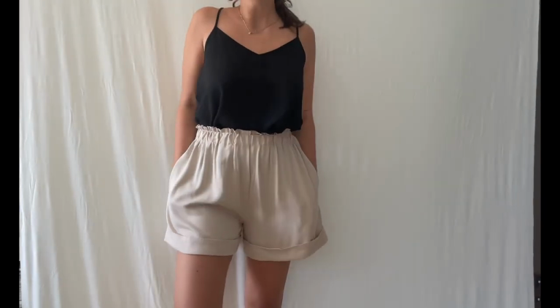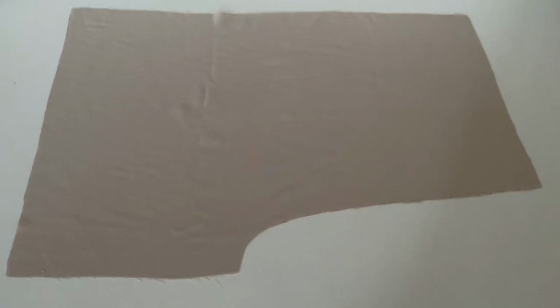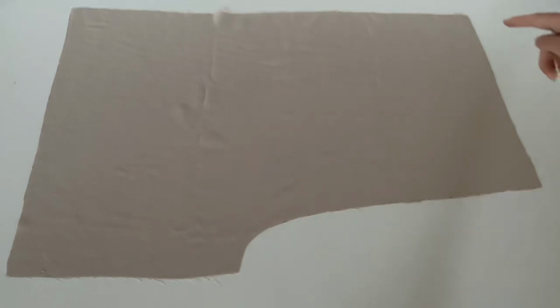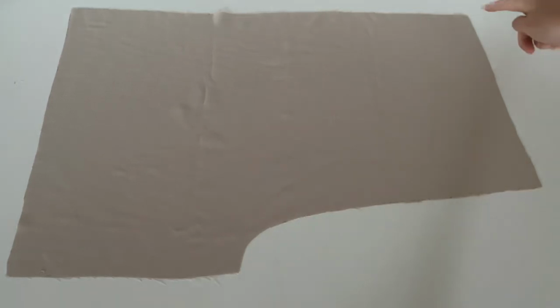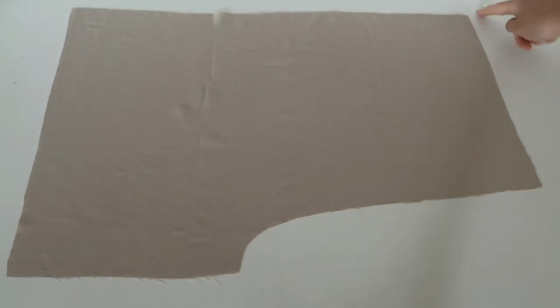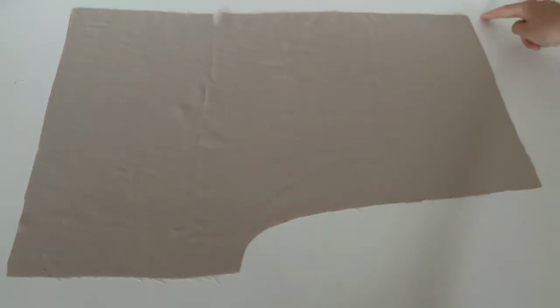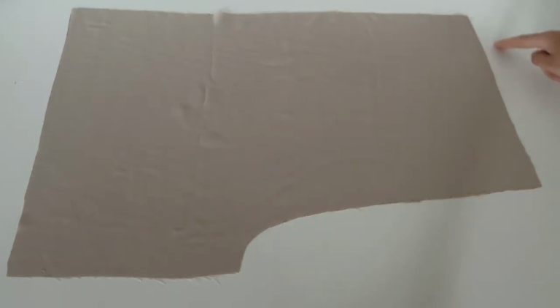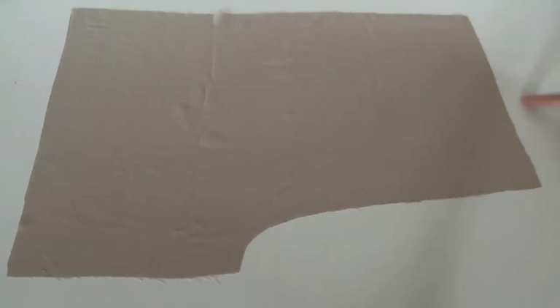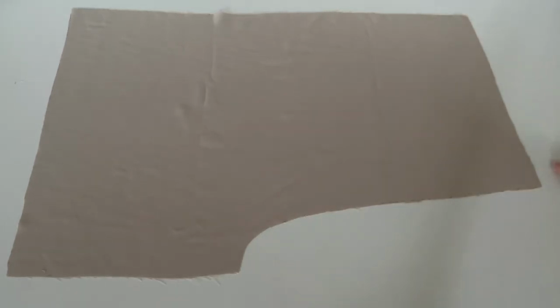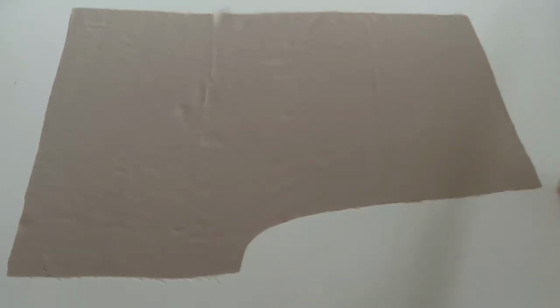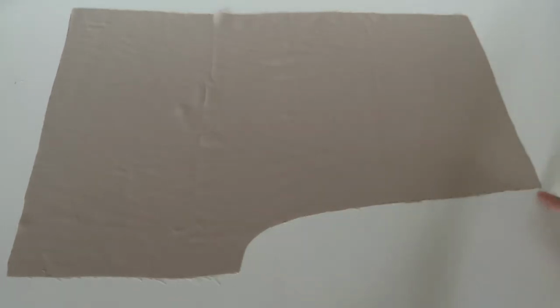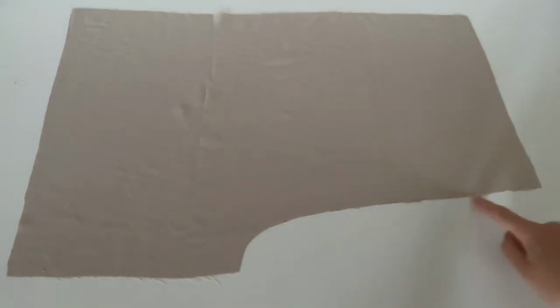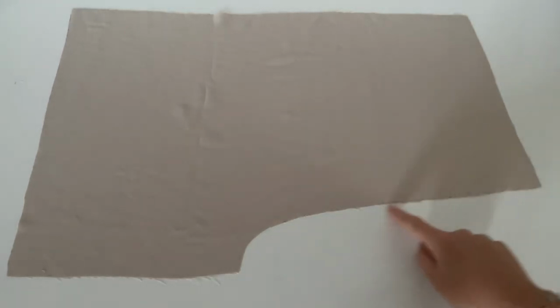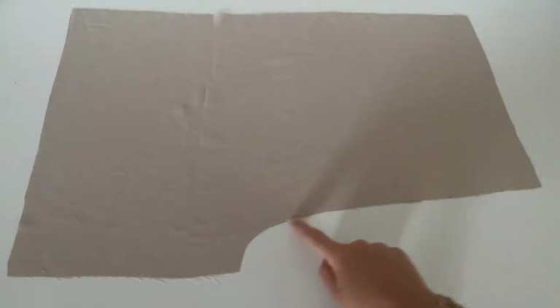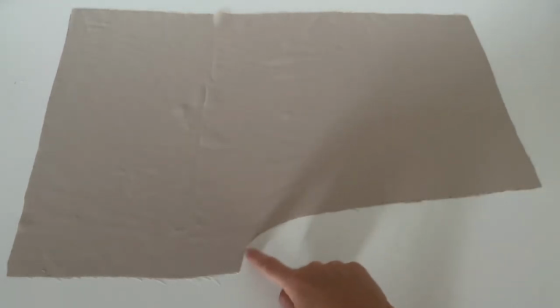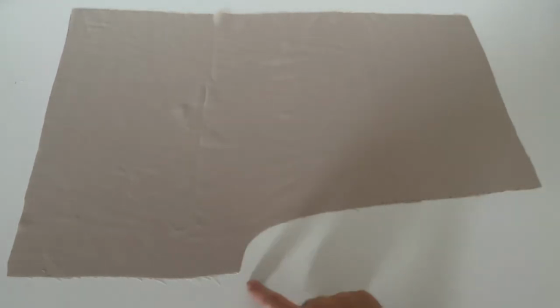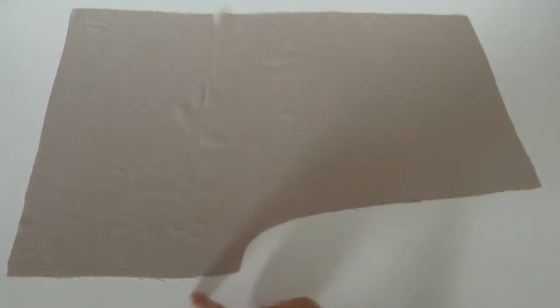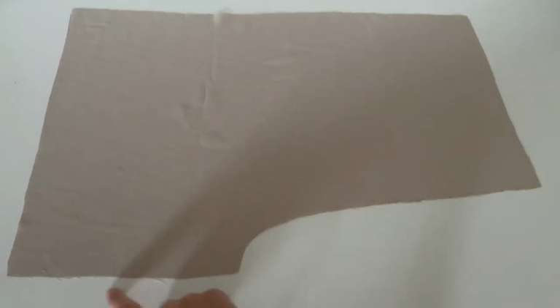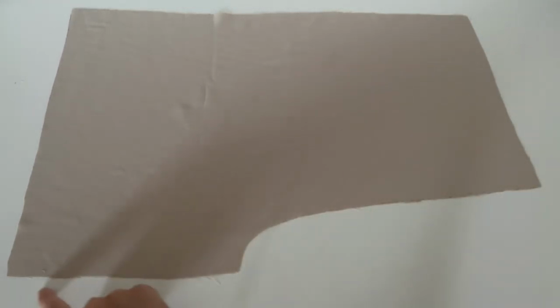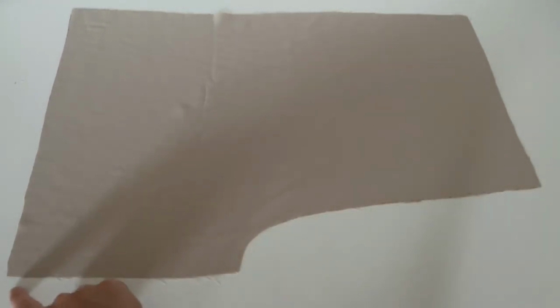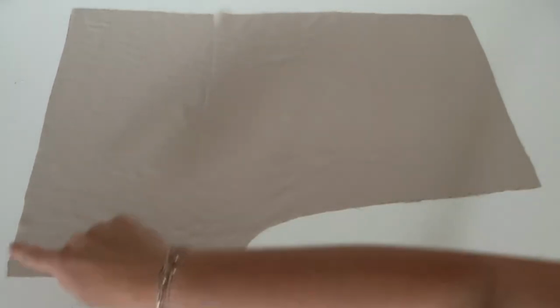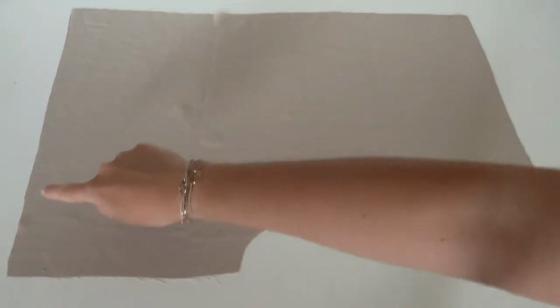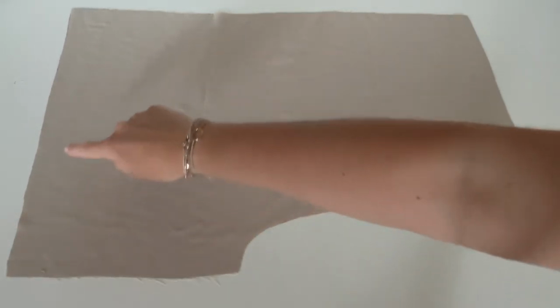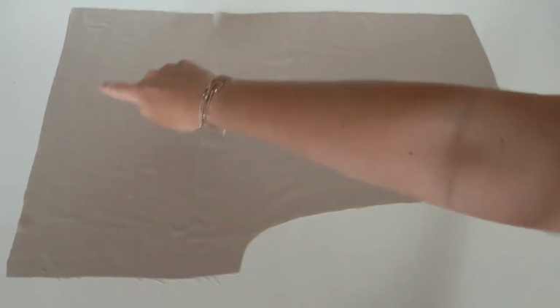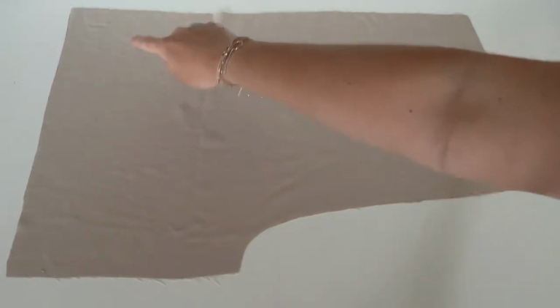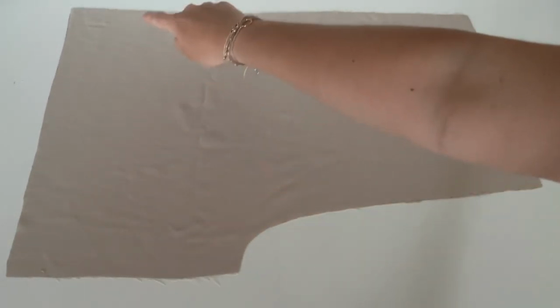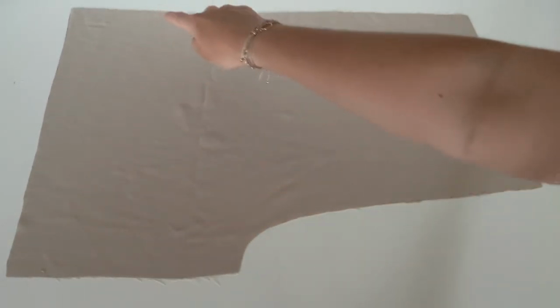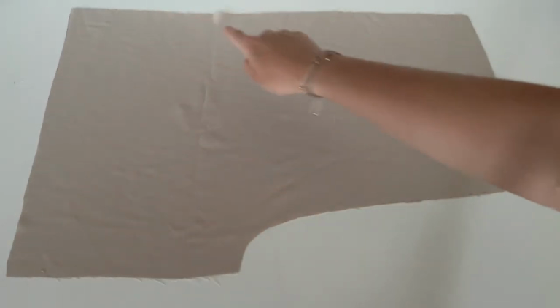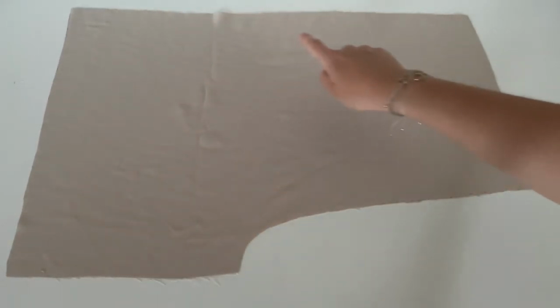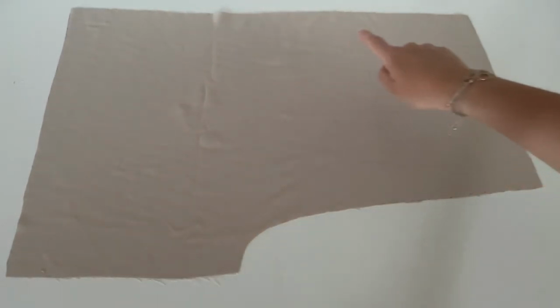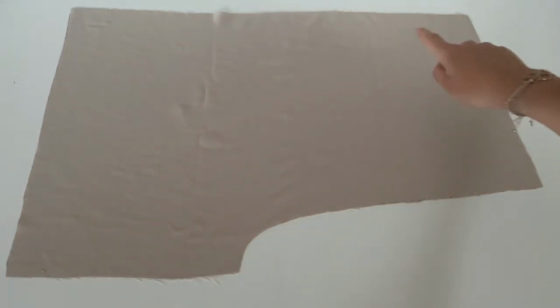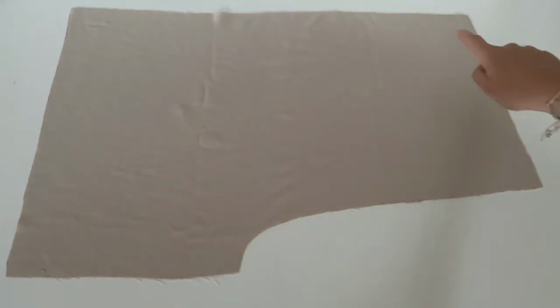The first step is to serge all the sides of the shorts and the pockets.